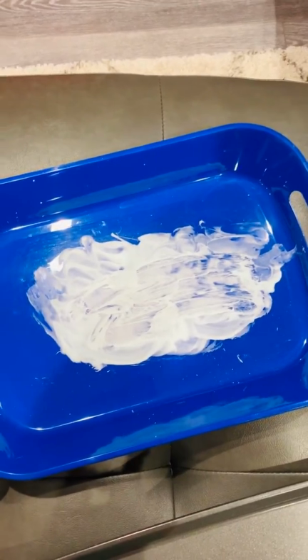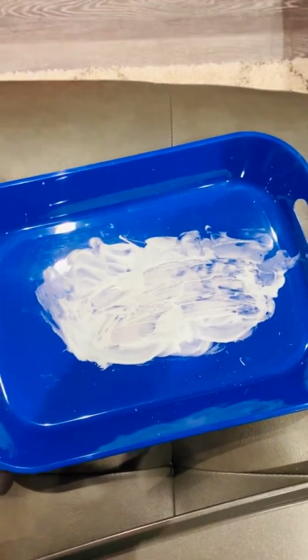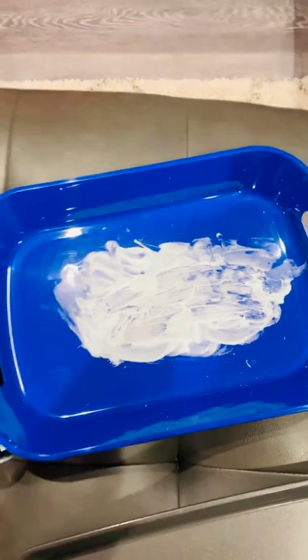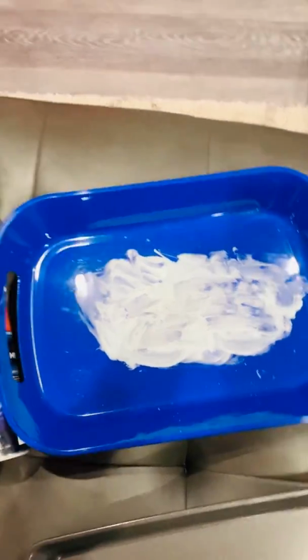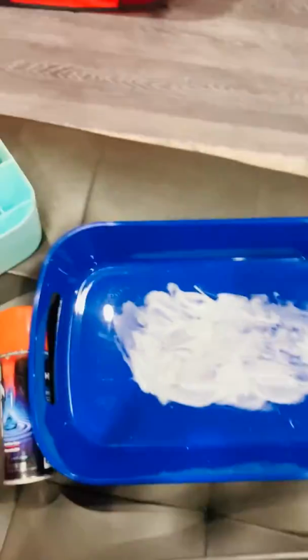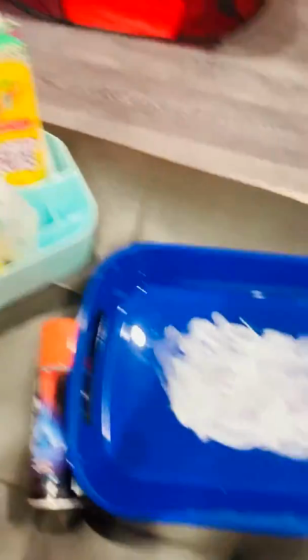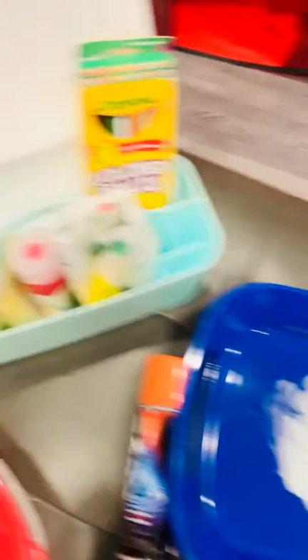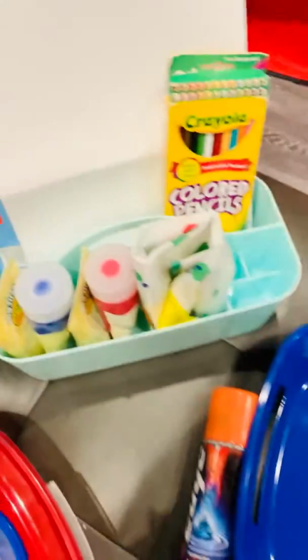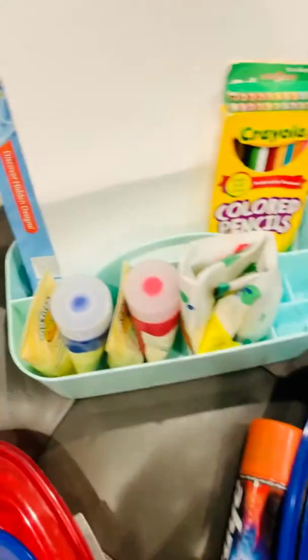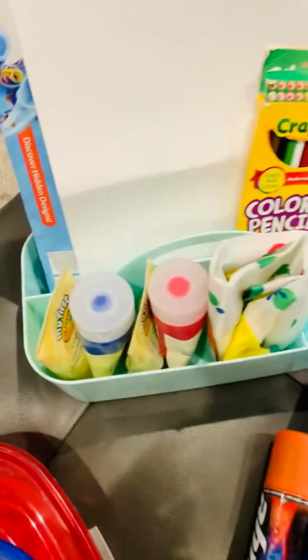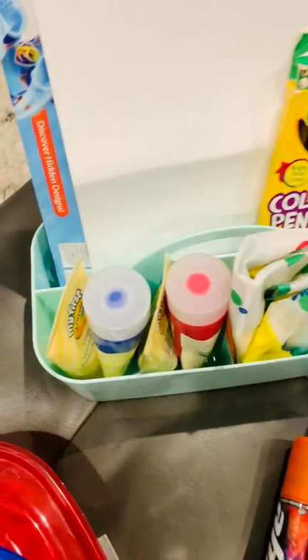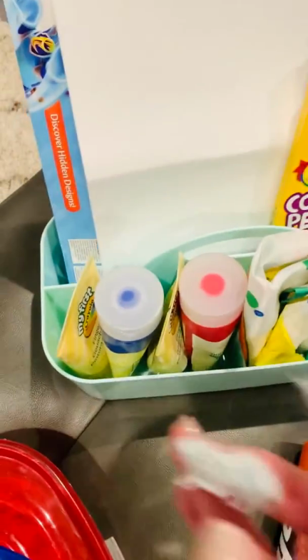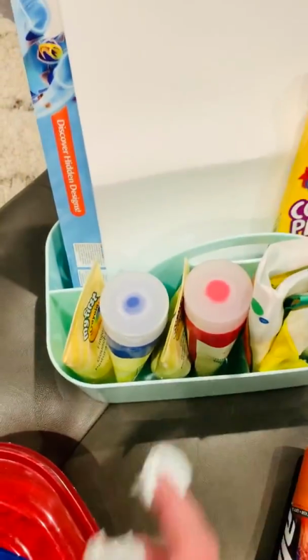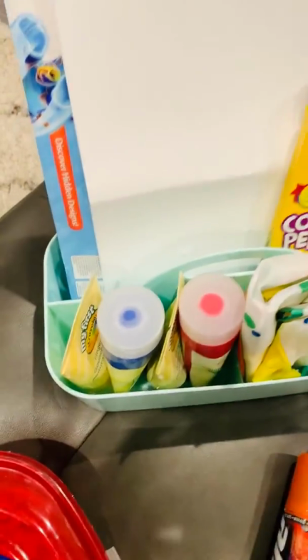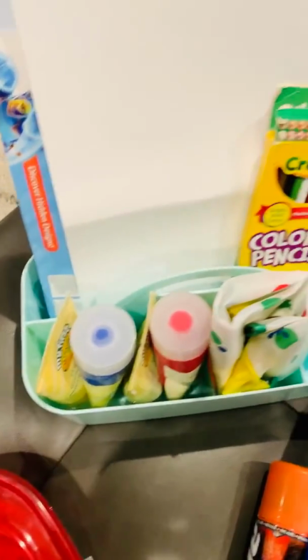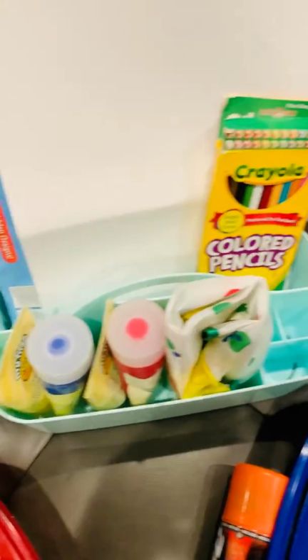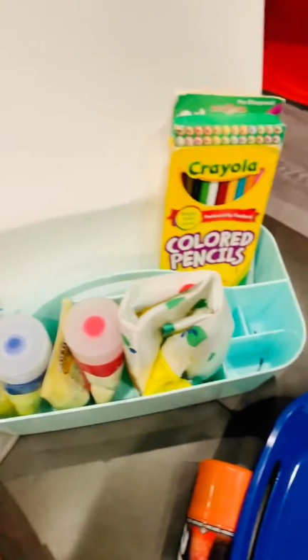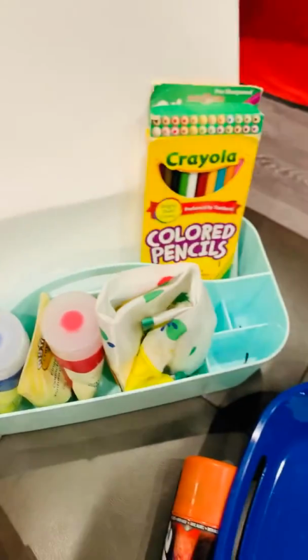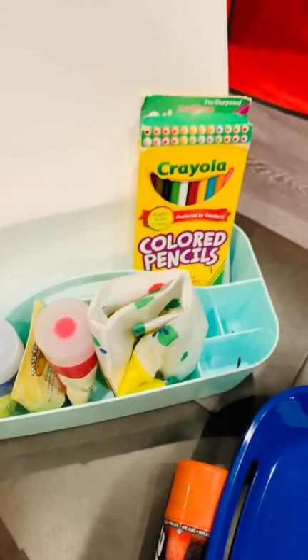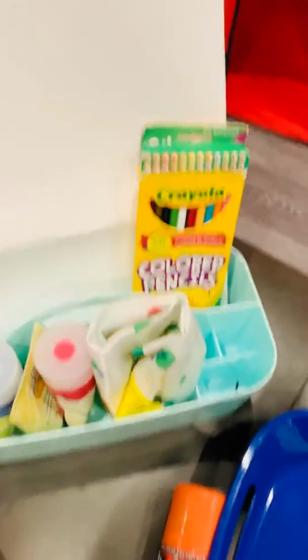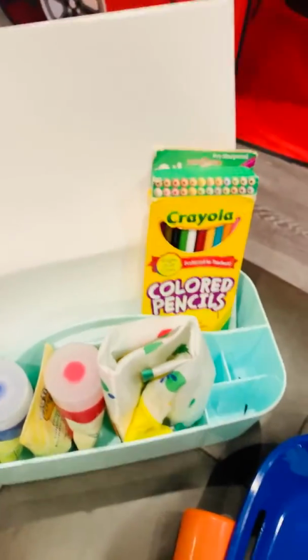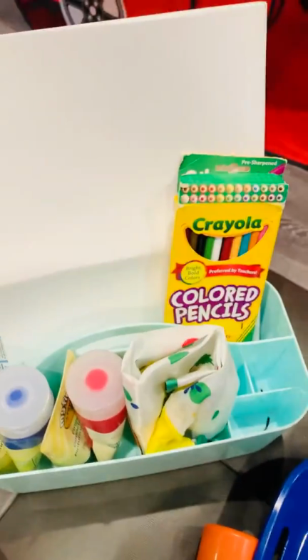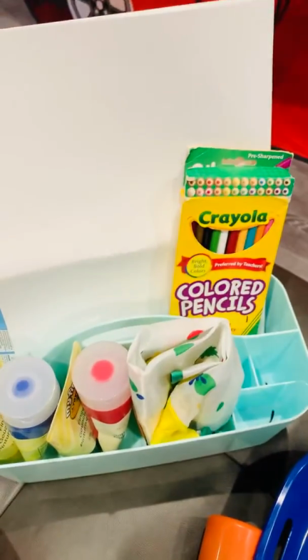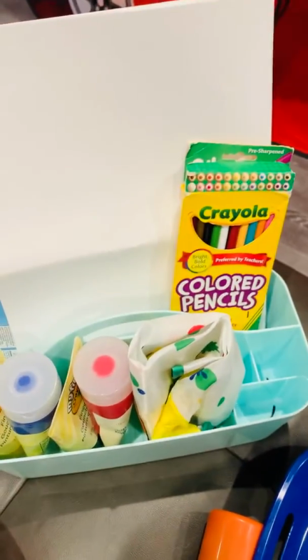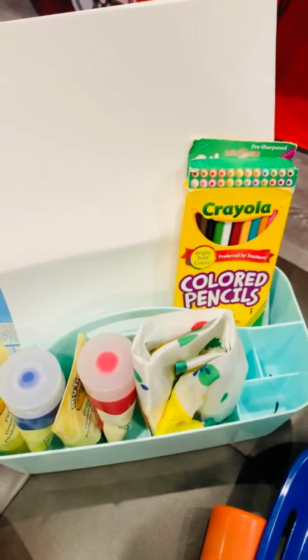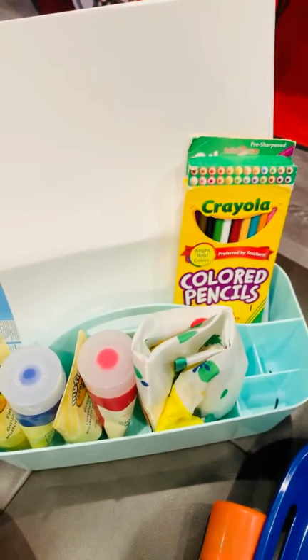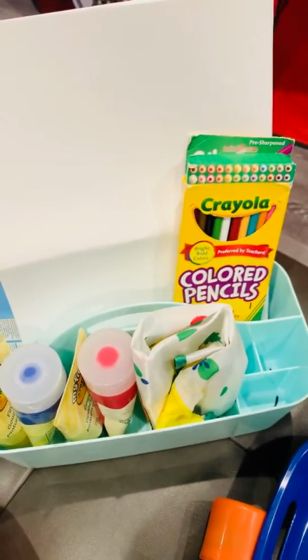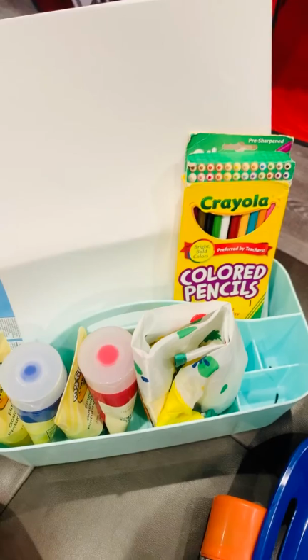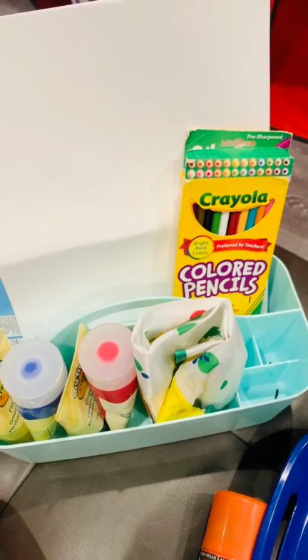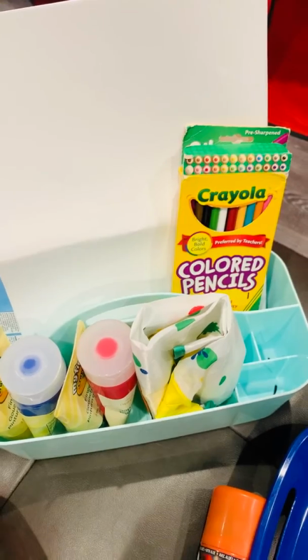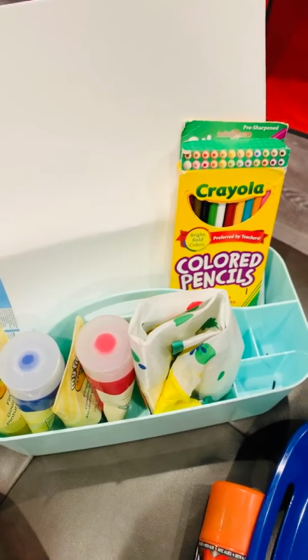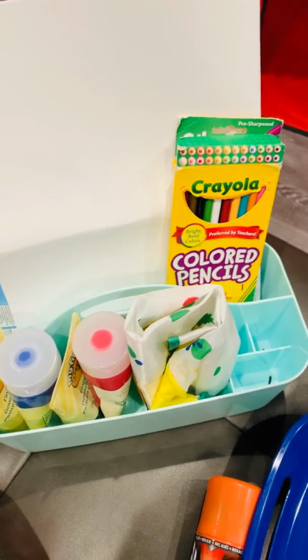Last, my friends, you may use some paint, colored pencils, and paper.